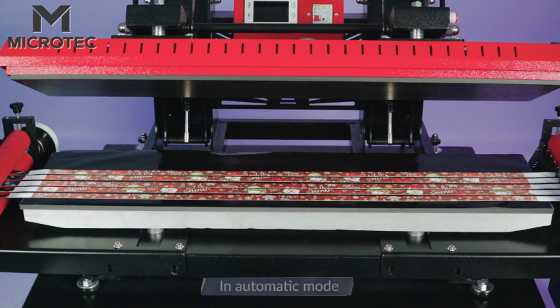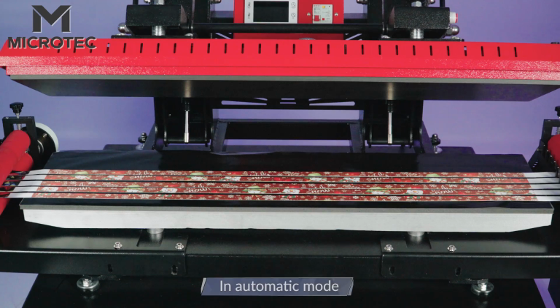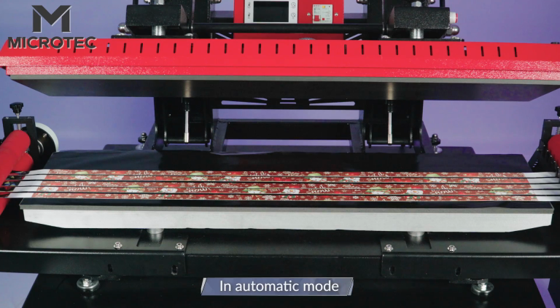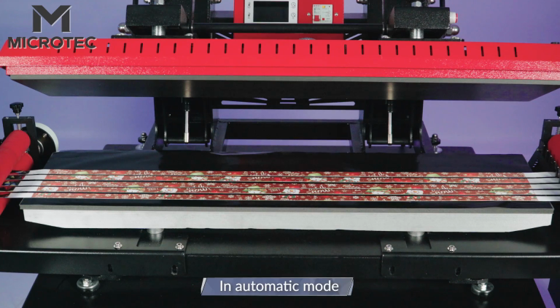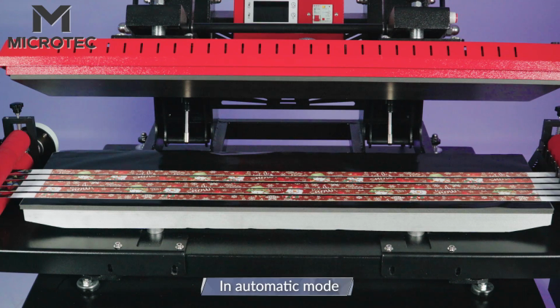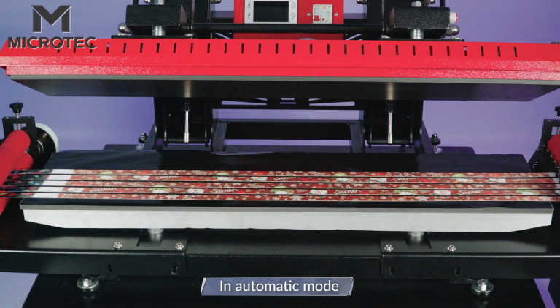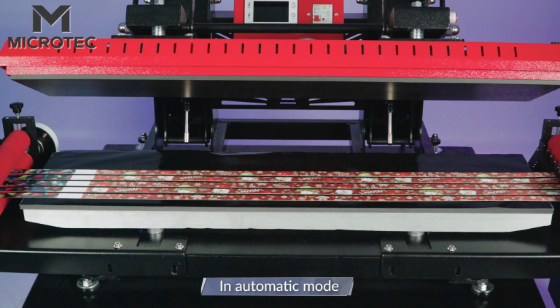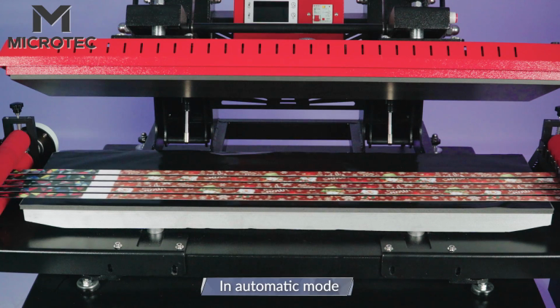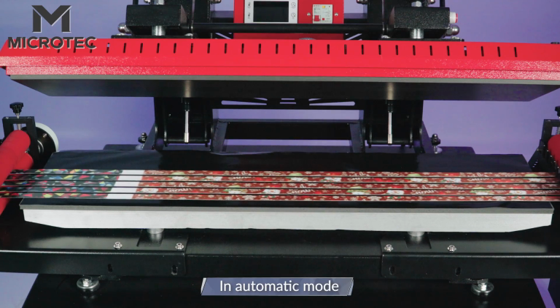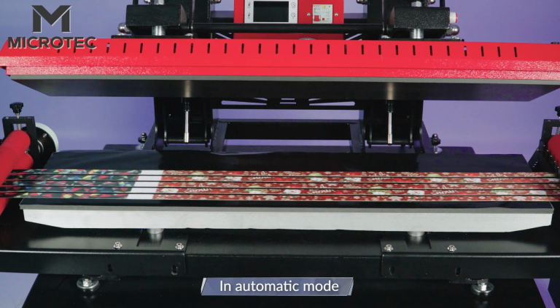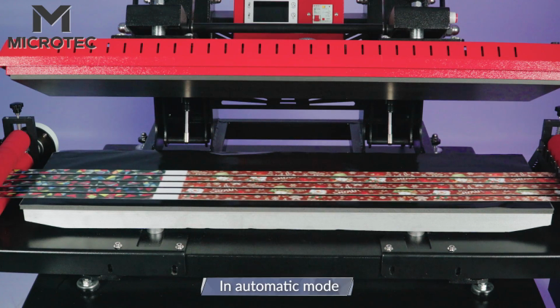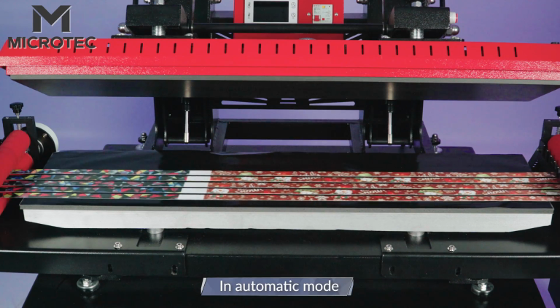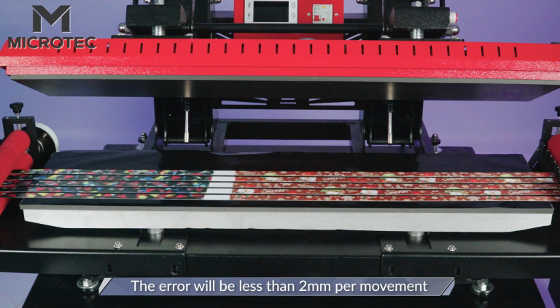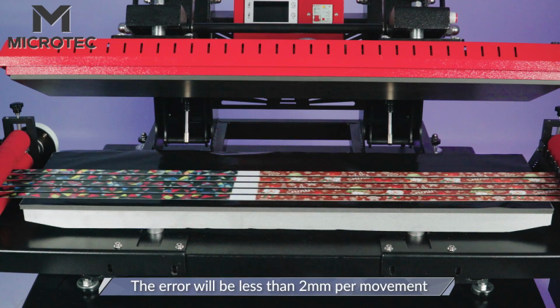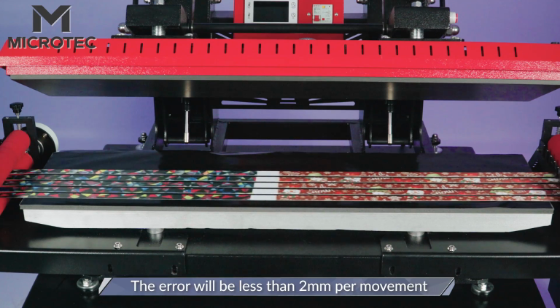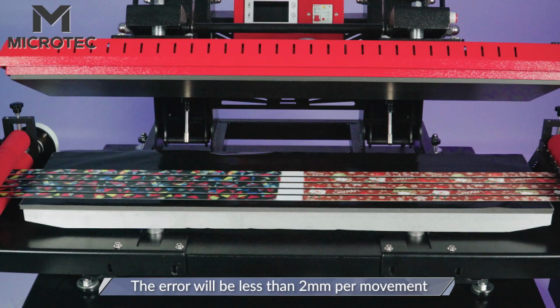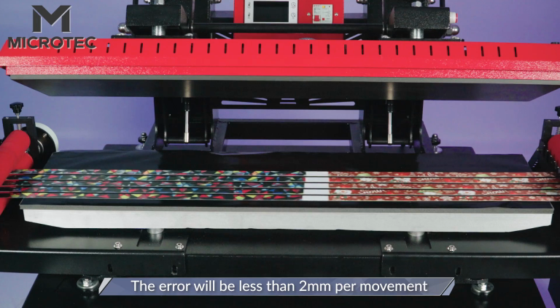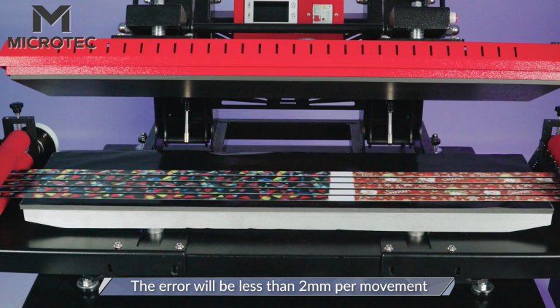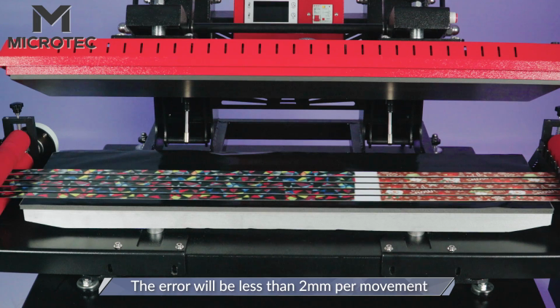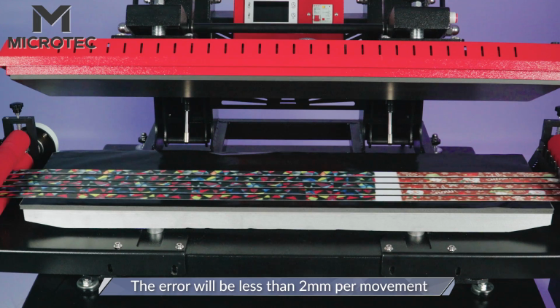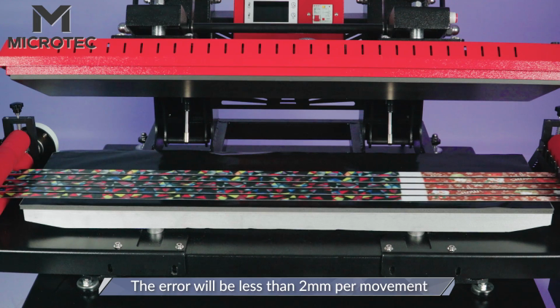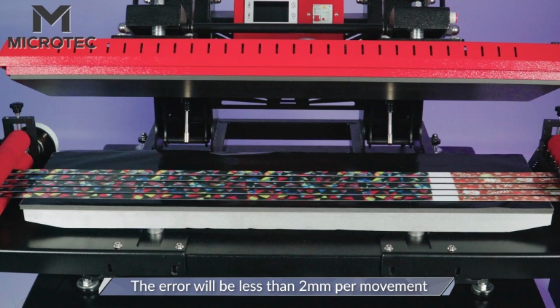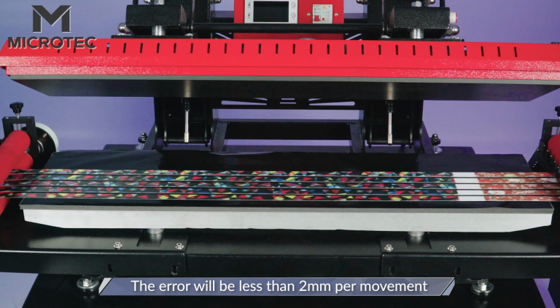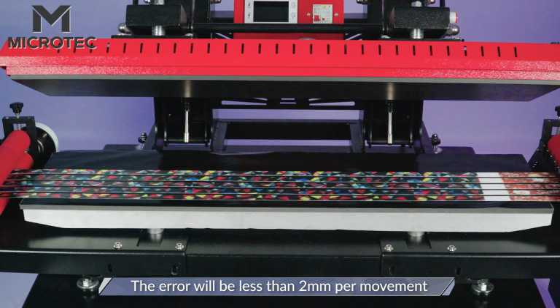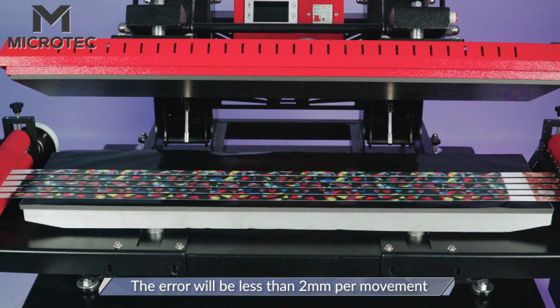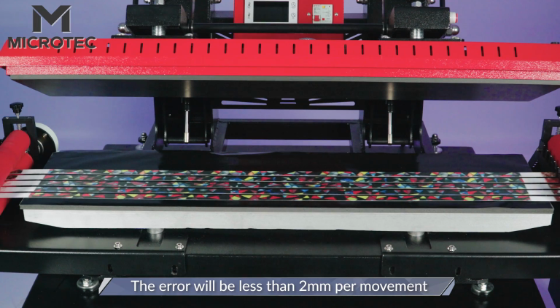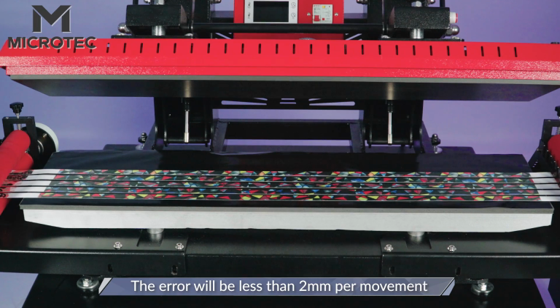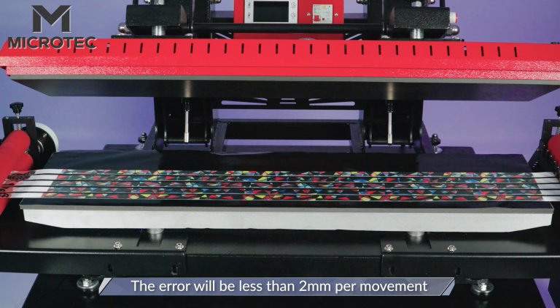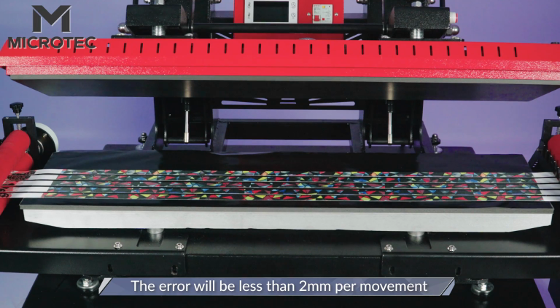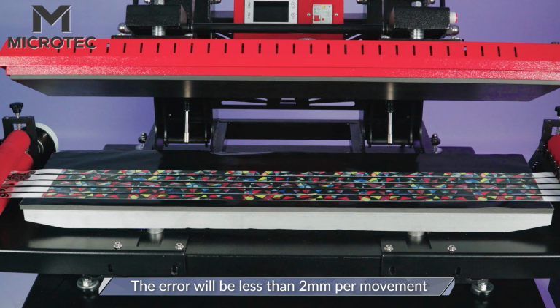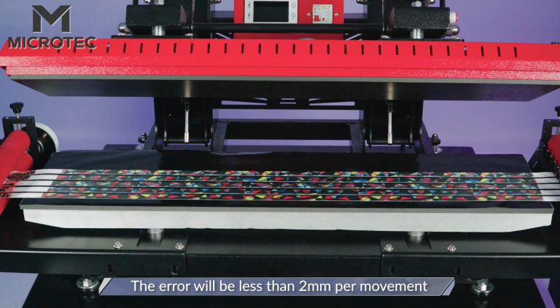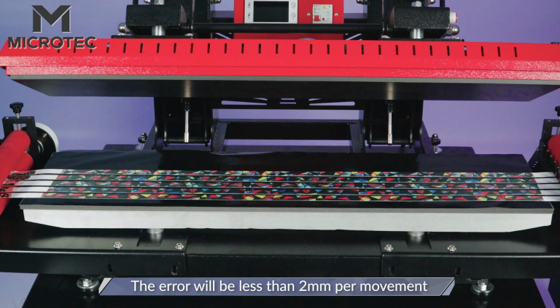In automatic mode, the movement will be less than 2mm per step.